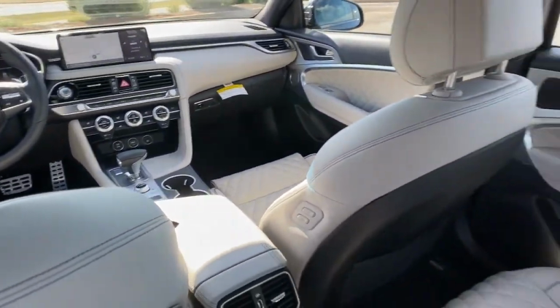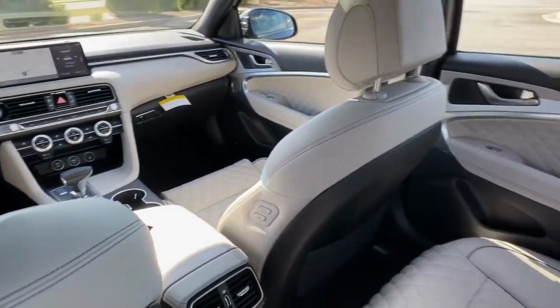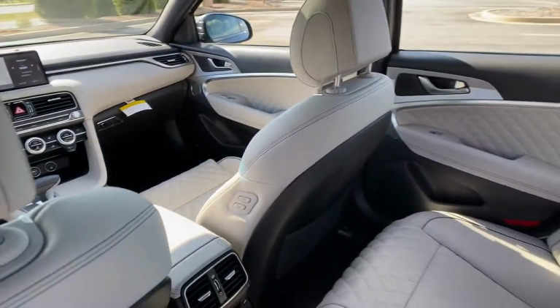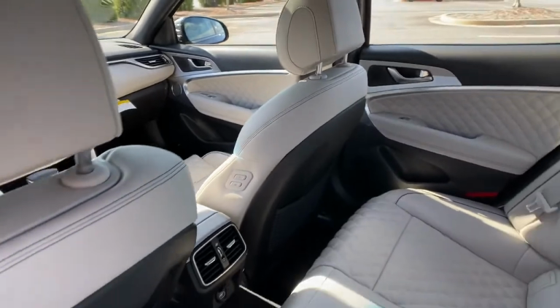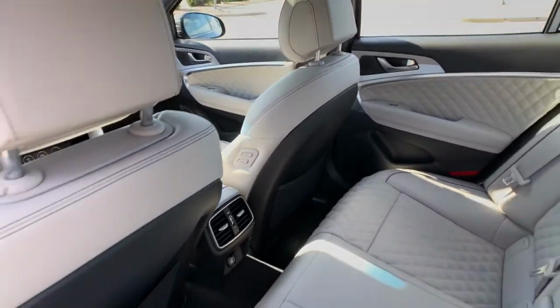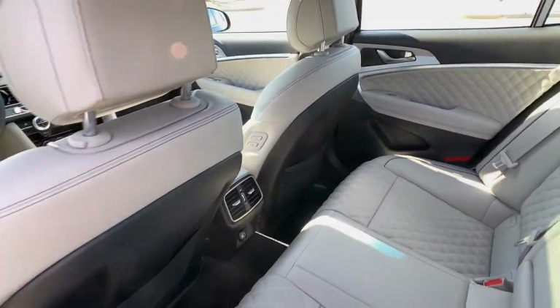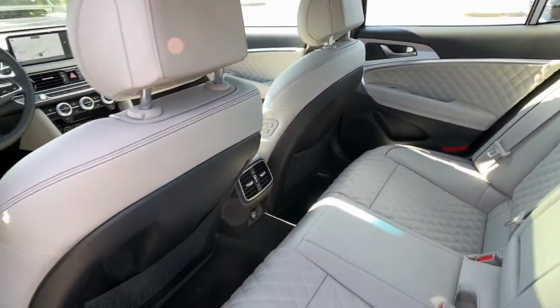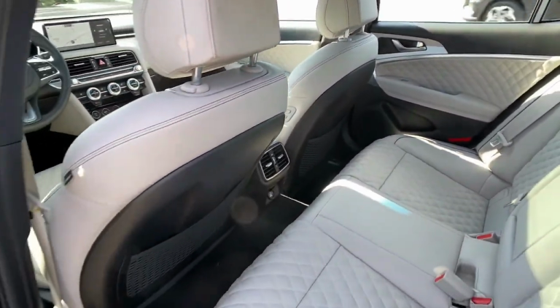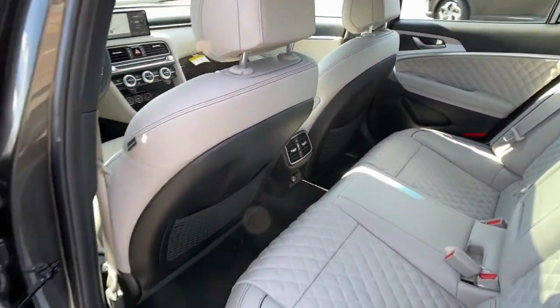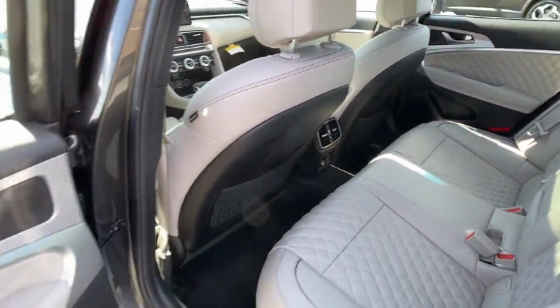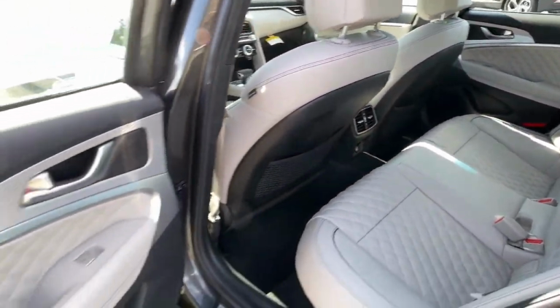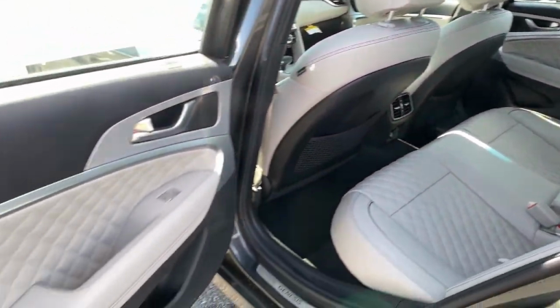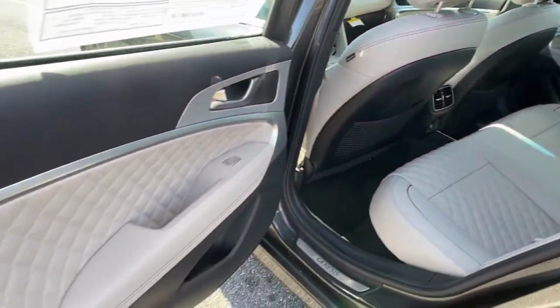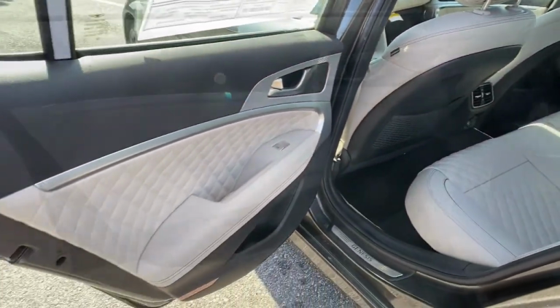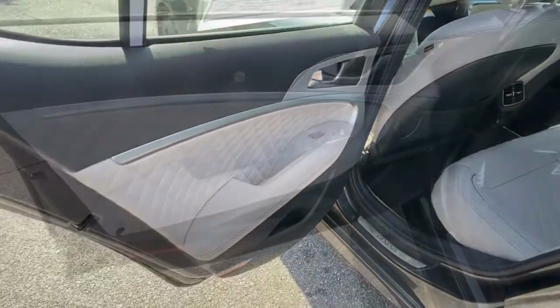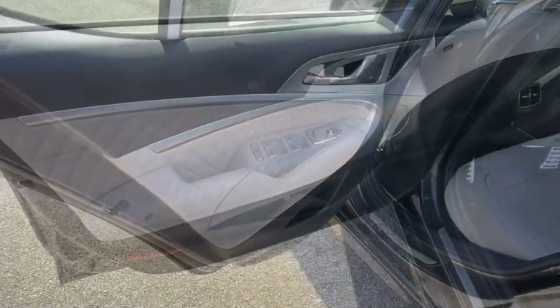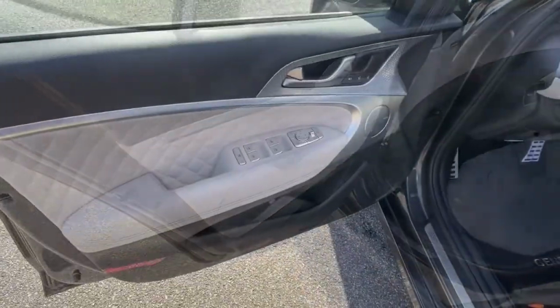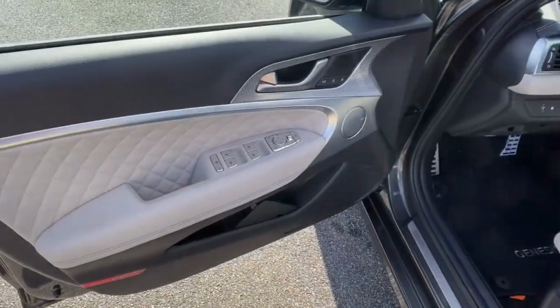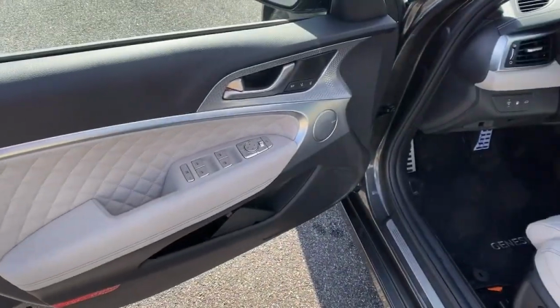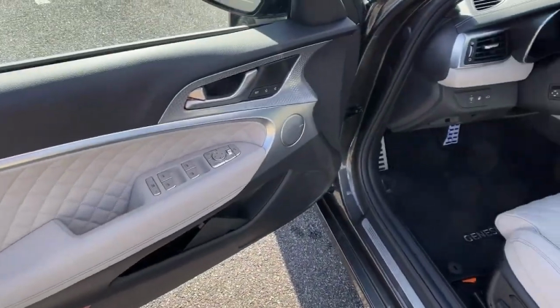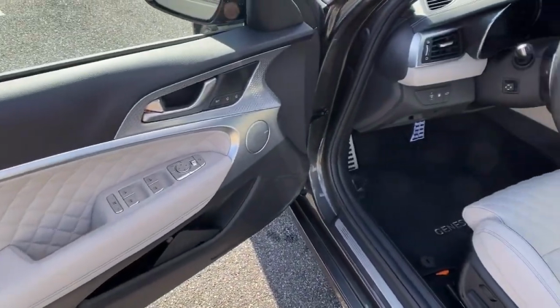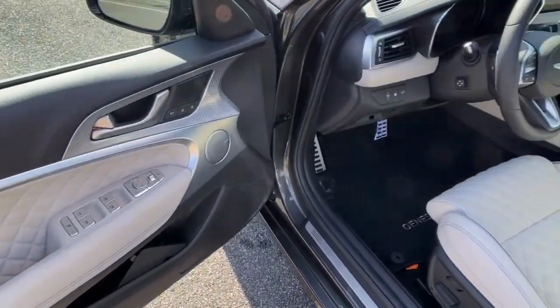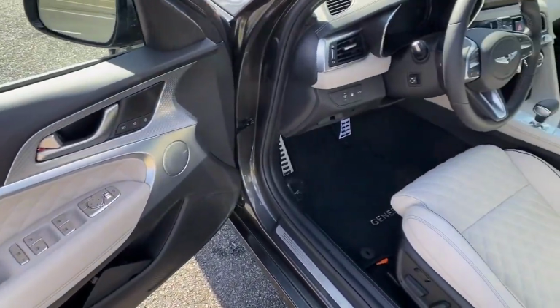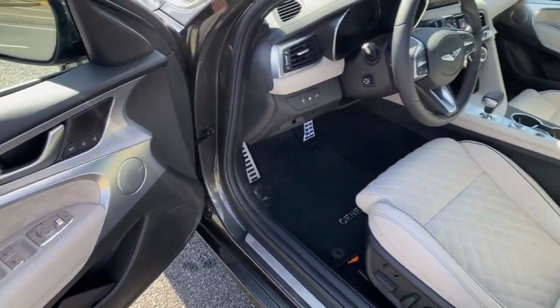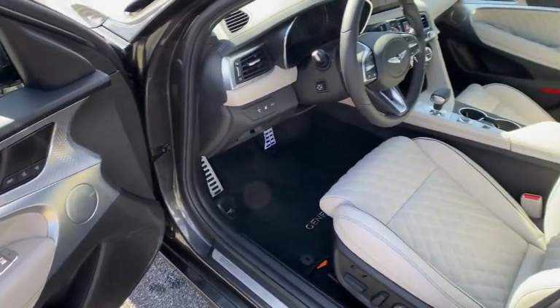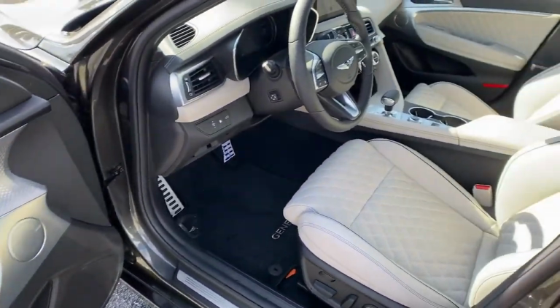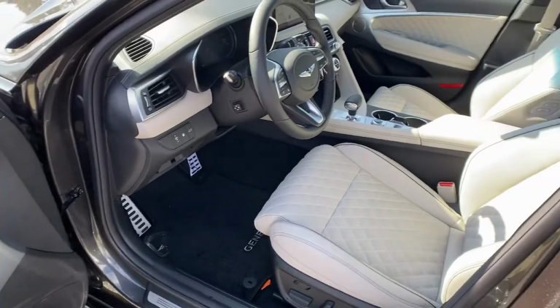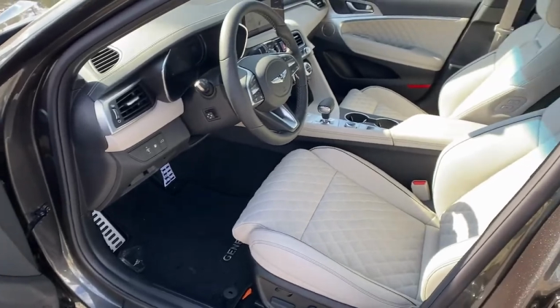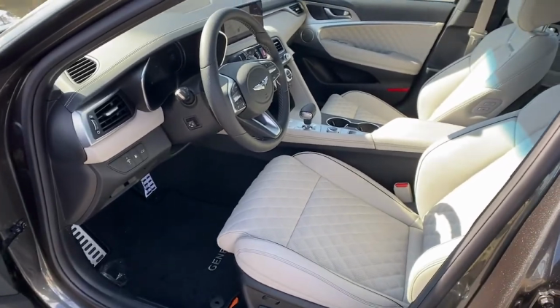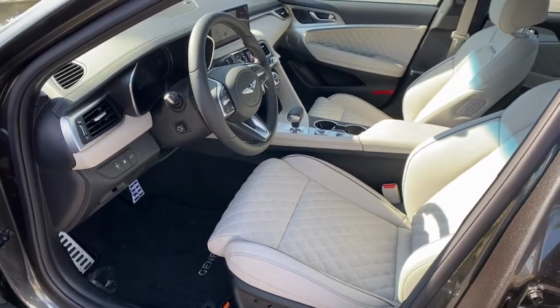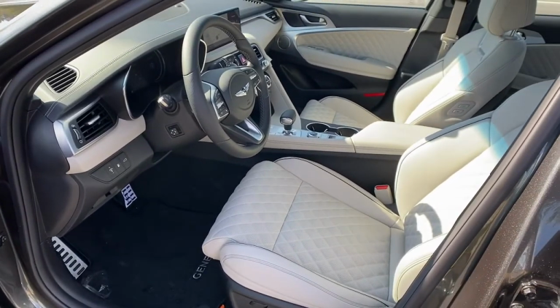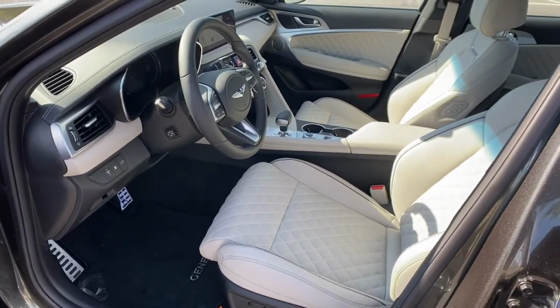When you take control in this exquisite Genesis G70, our team will give you an outstanding test drive experience. Stop in today.